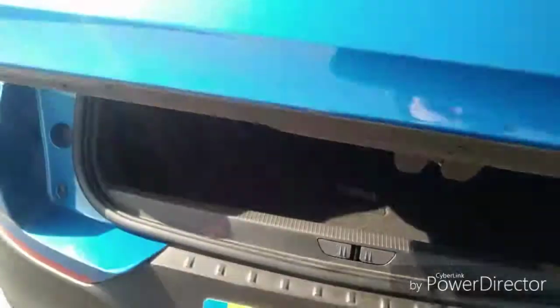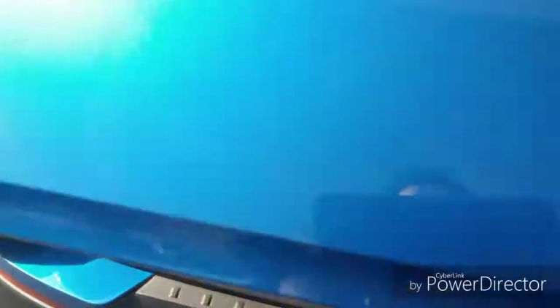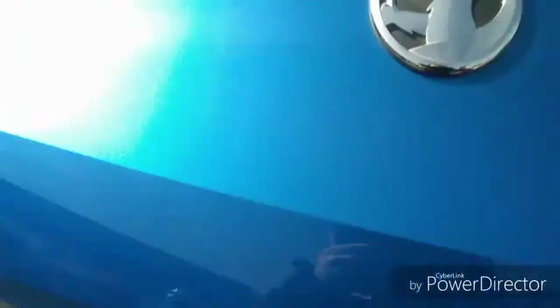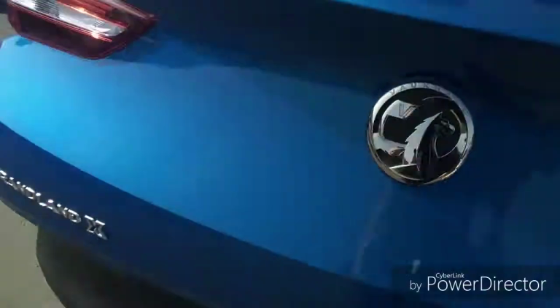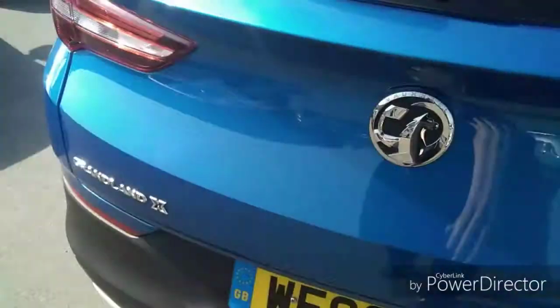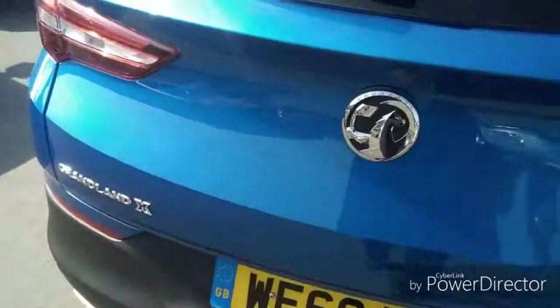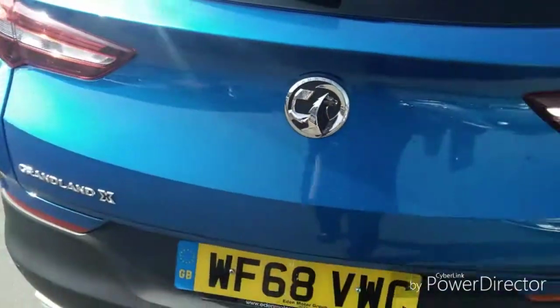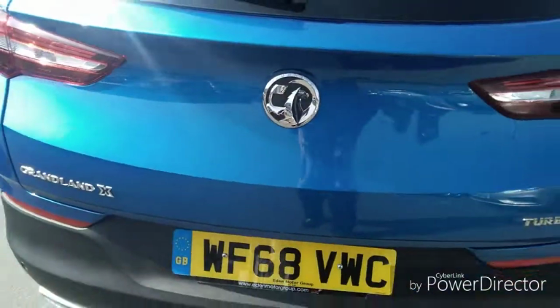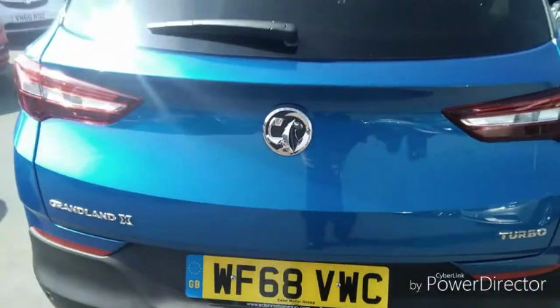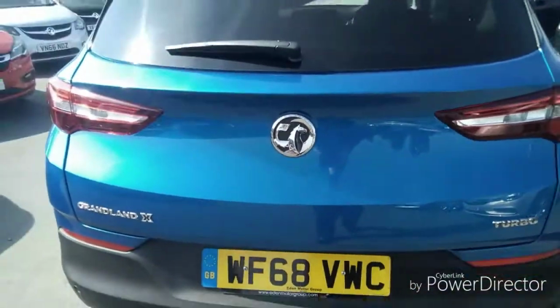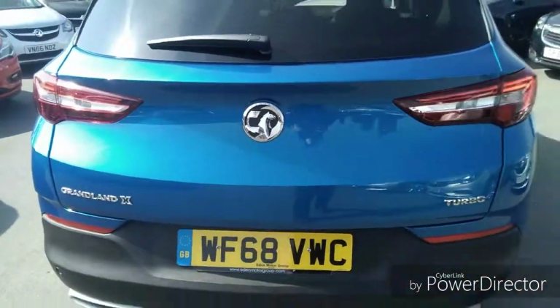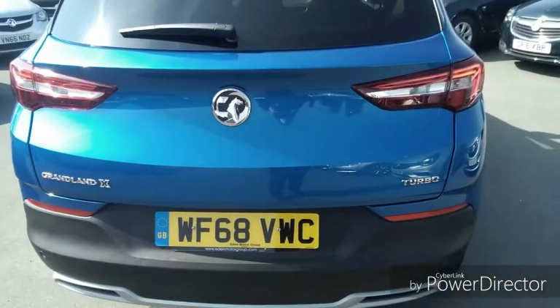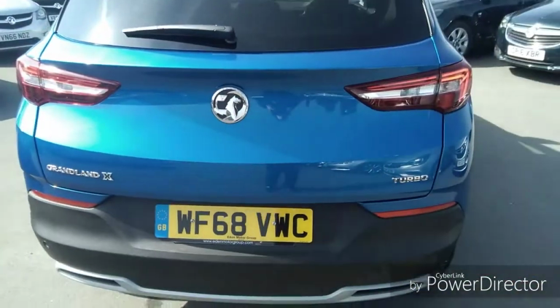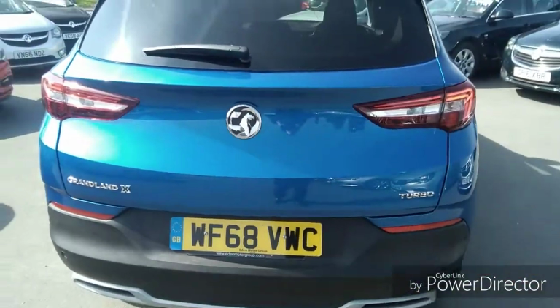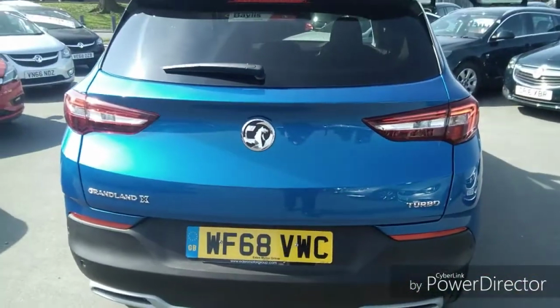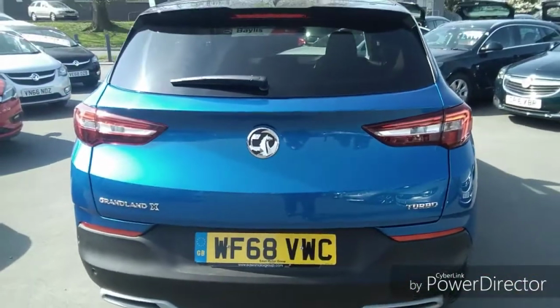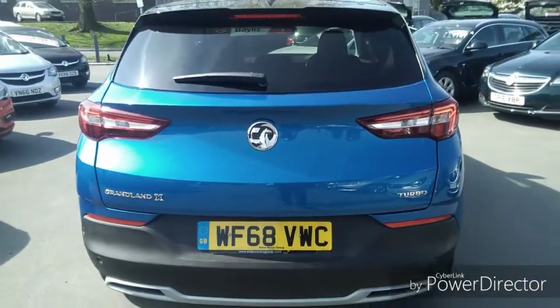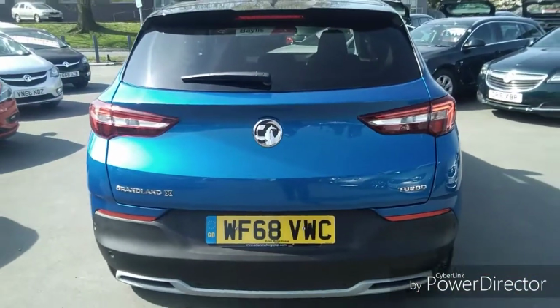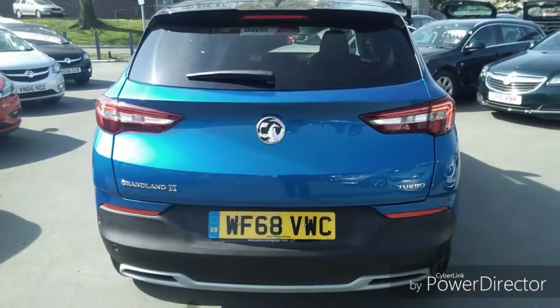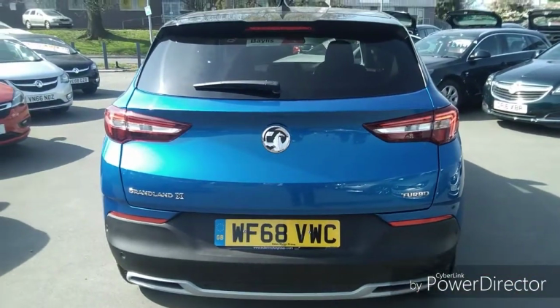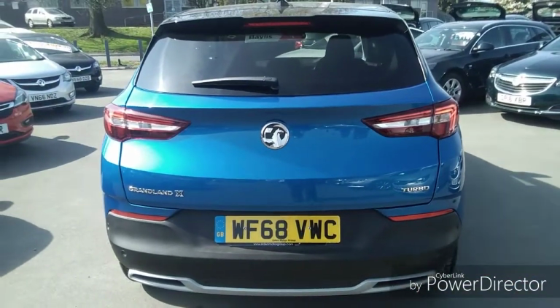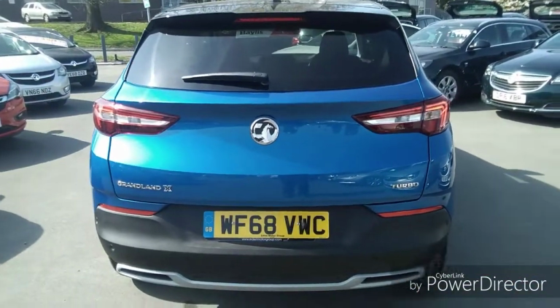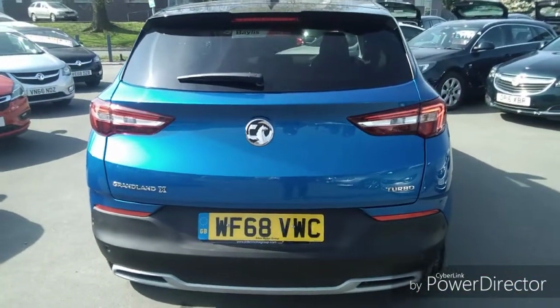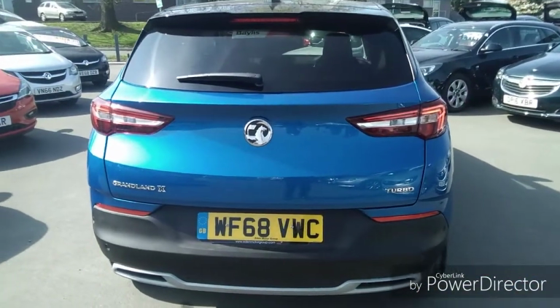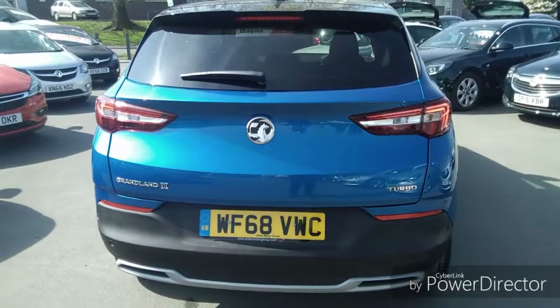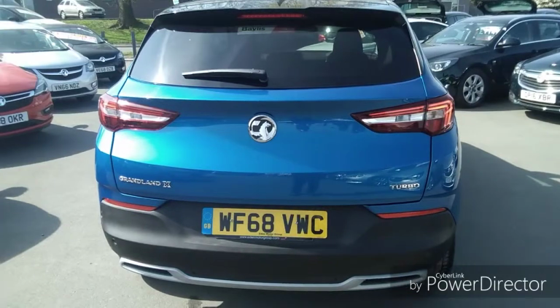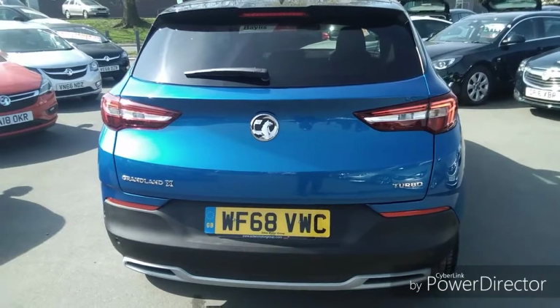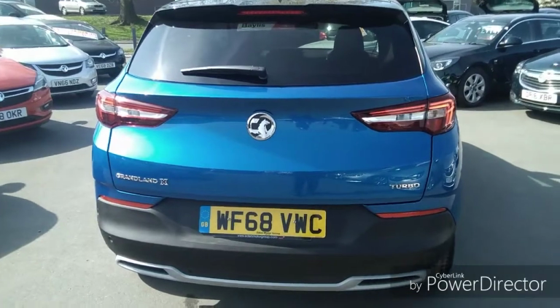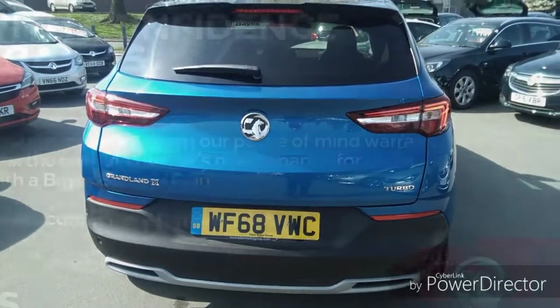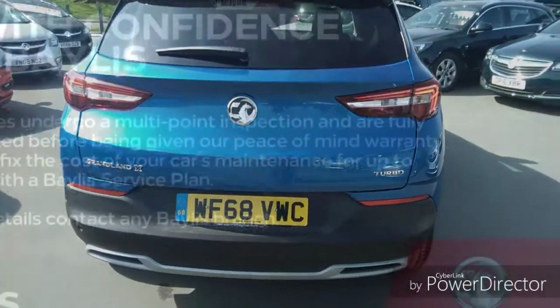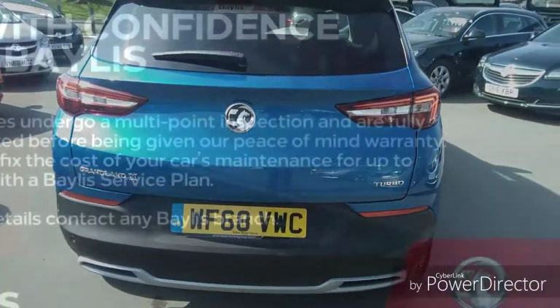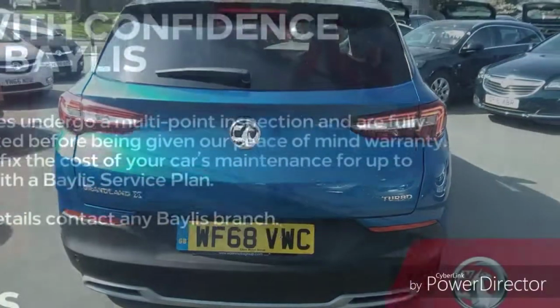Bayless service plans and finance options are all available on this Grandland X. If you are interested, give us a call at Bayless Vauxhall.